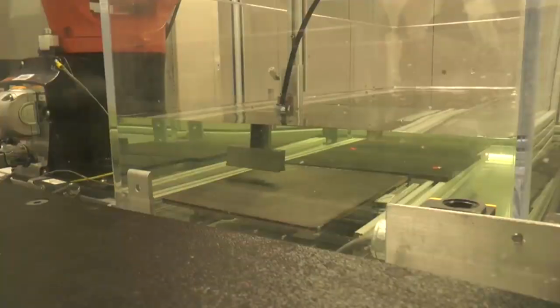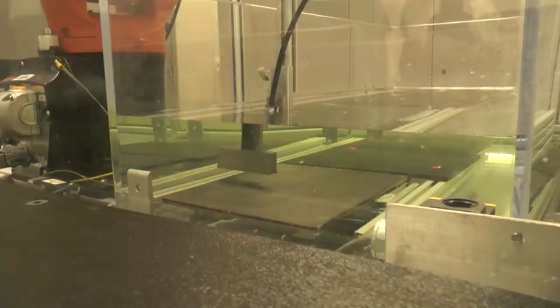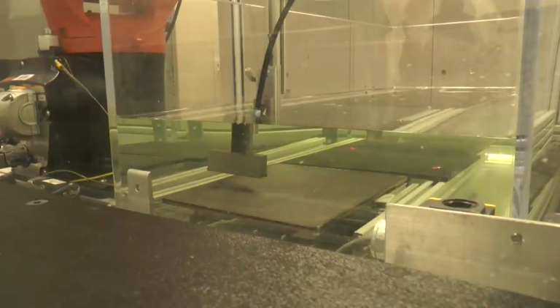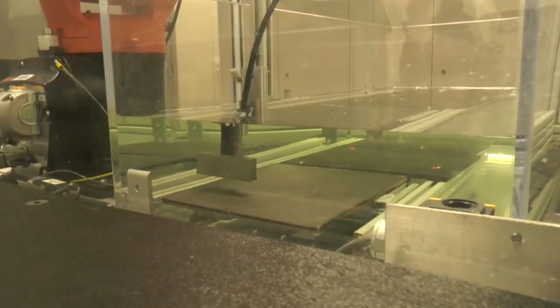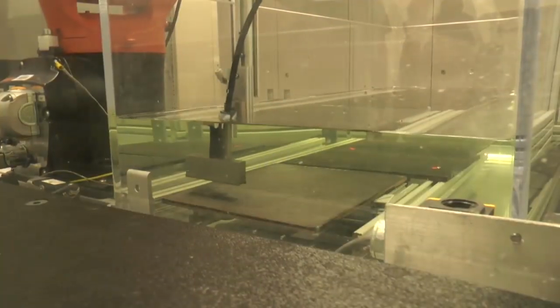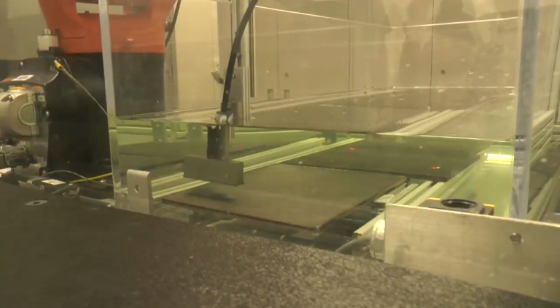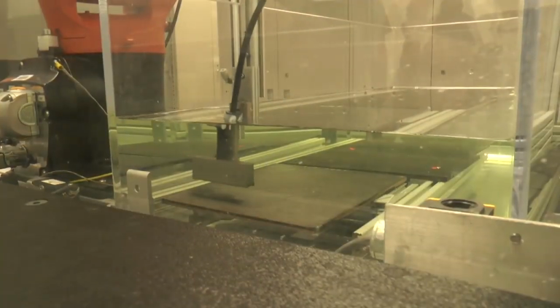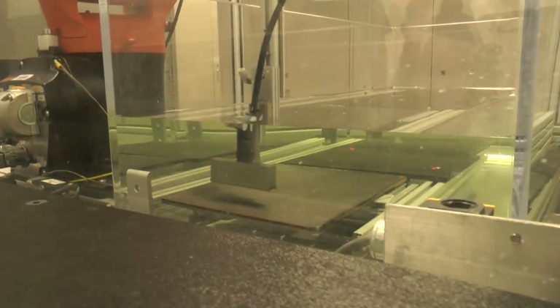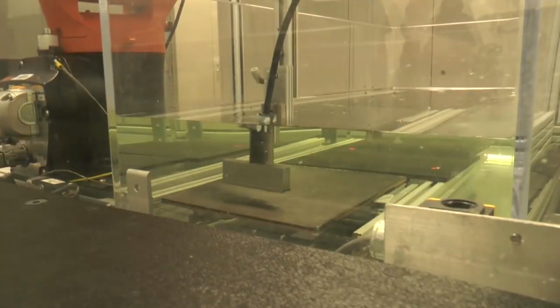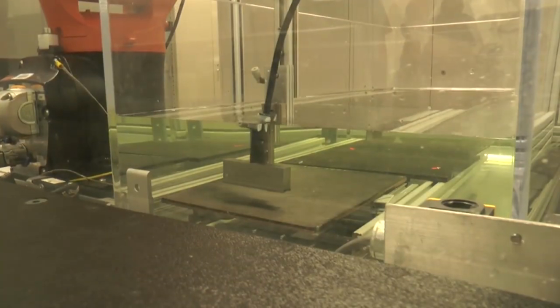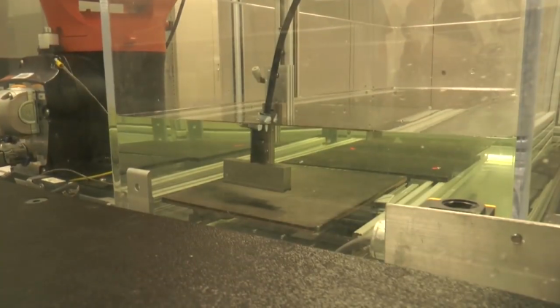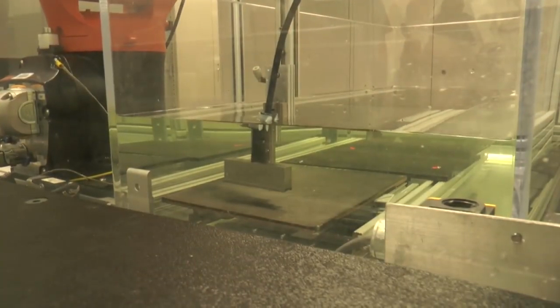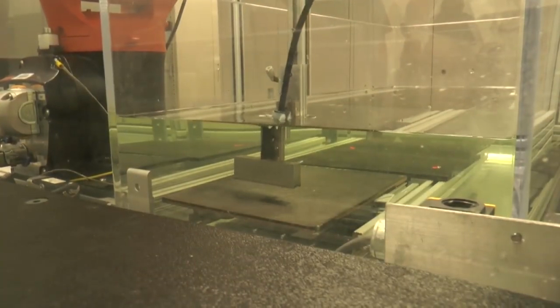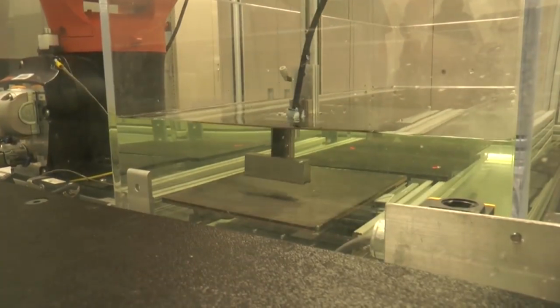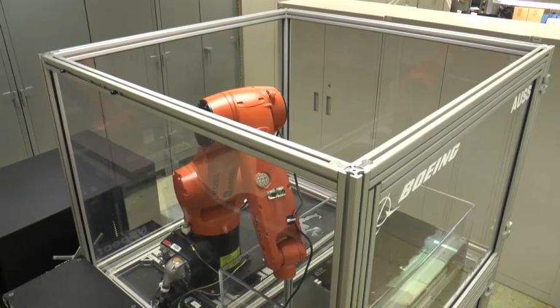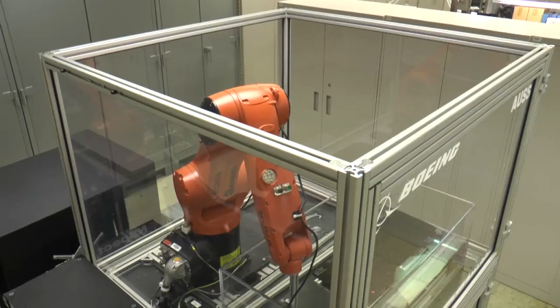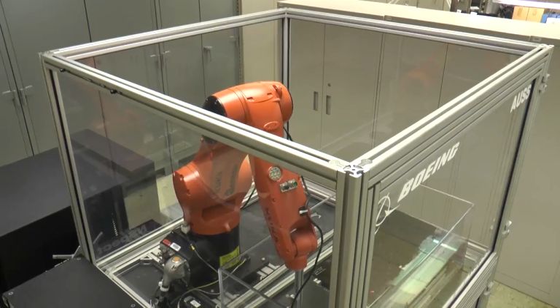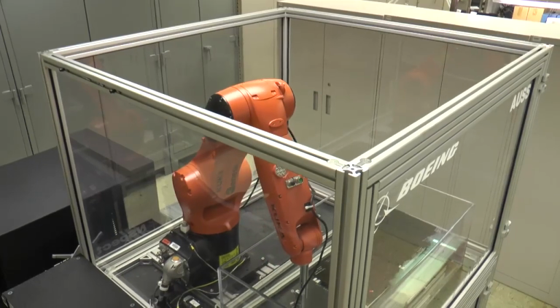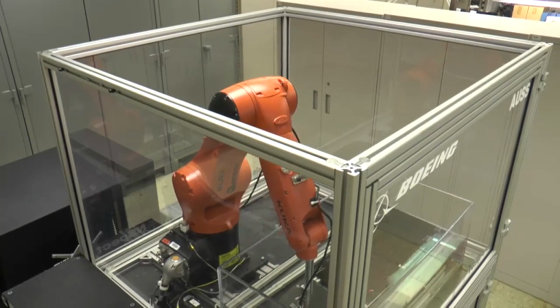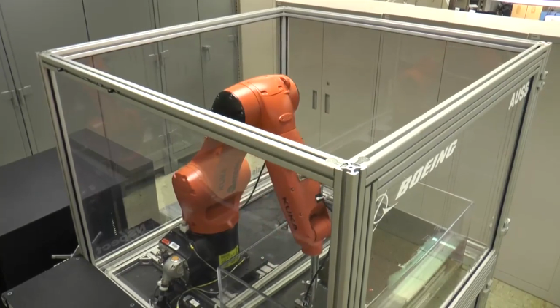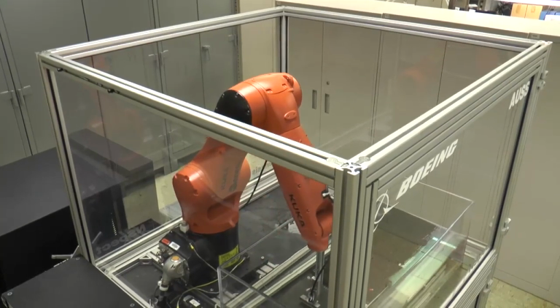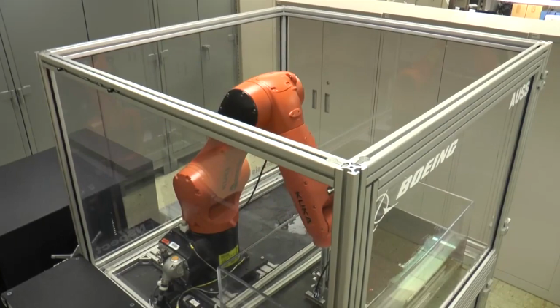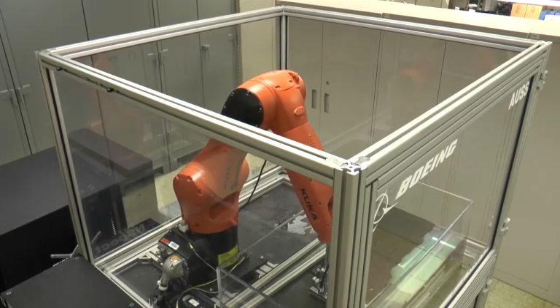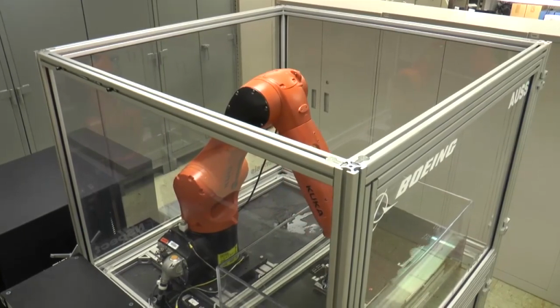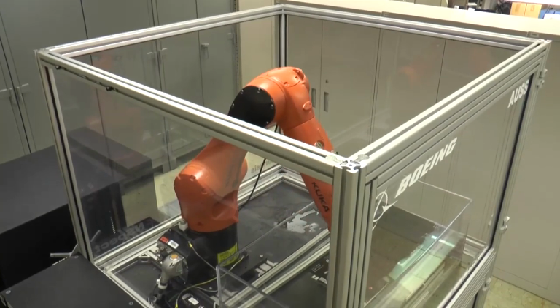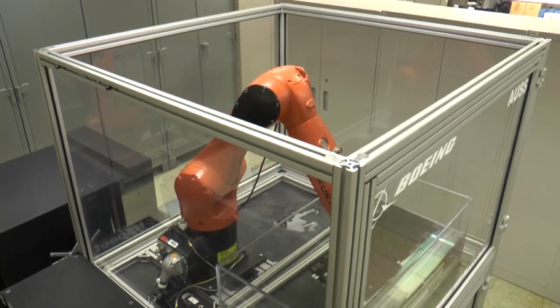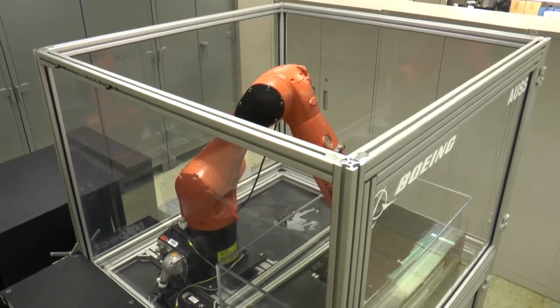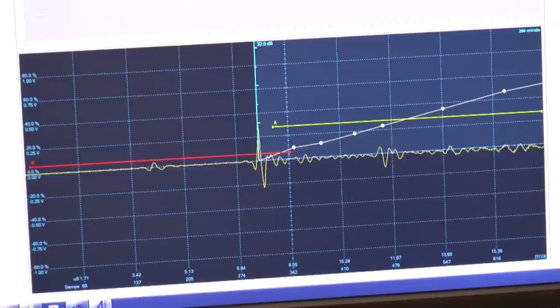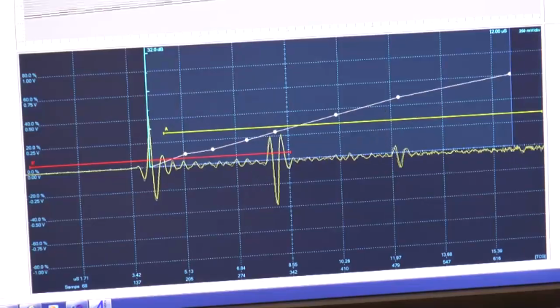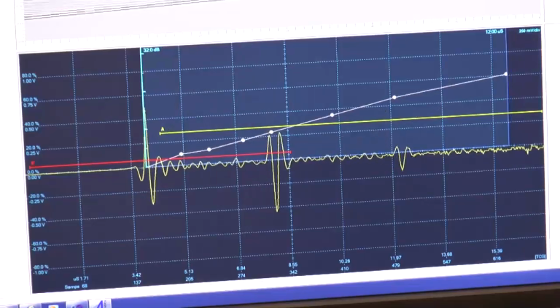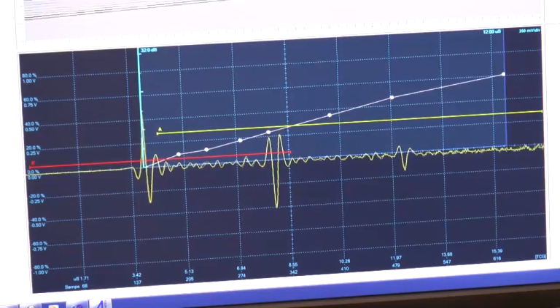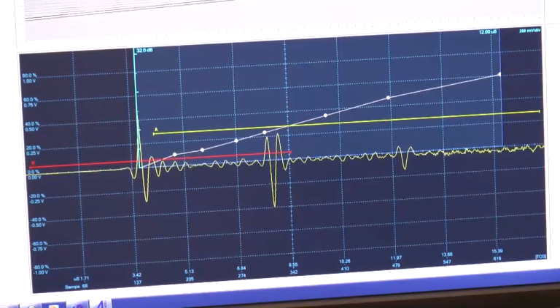The structure is composite materials submerged in a water tank. Composite materials represent parts of future planes, so let's look at that part.